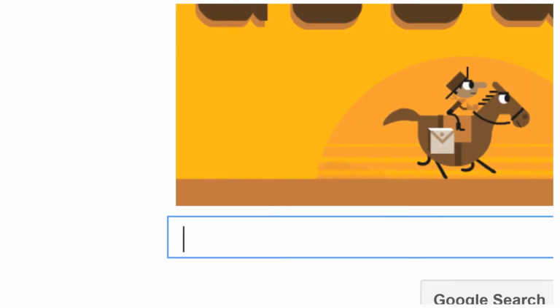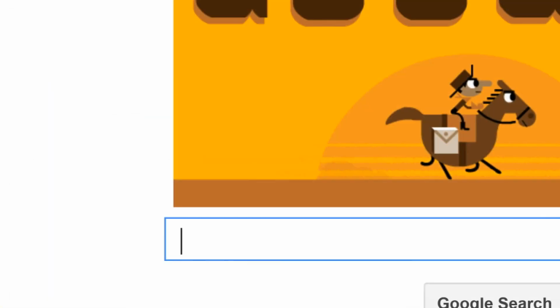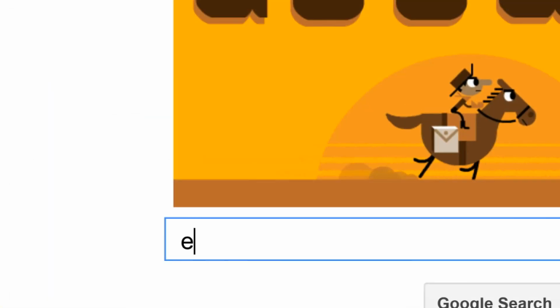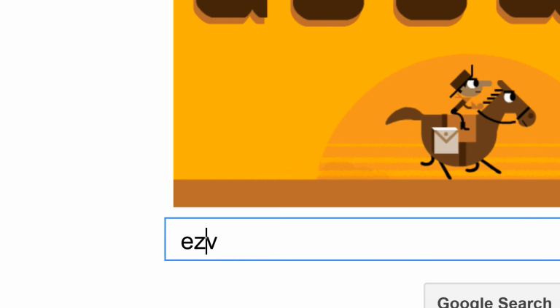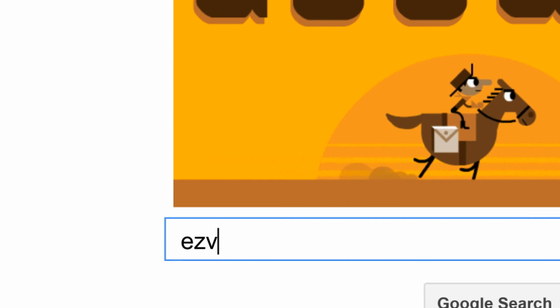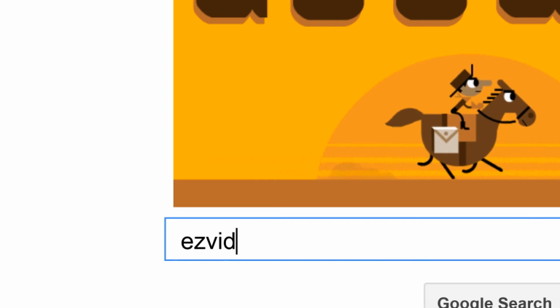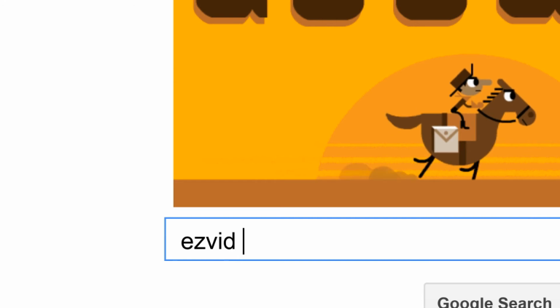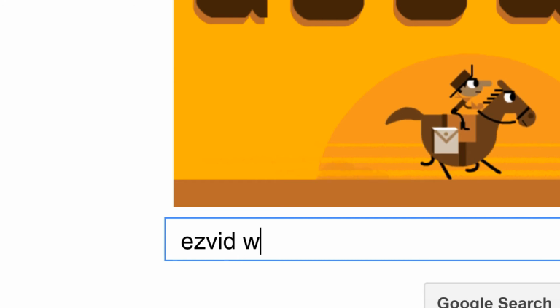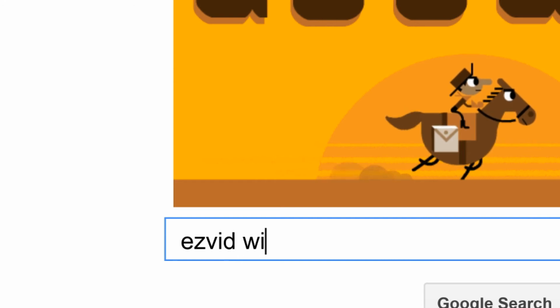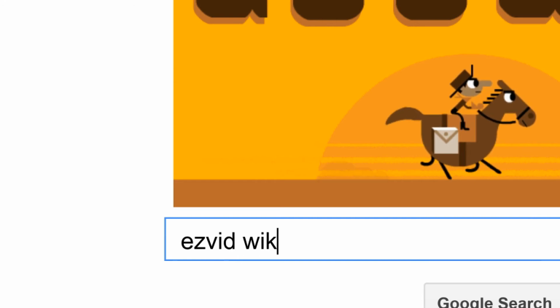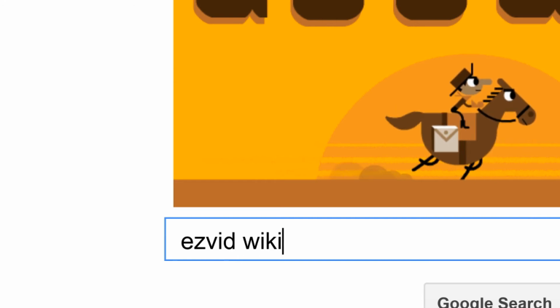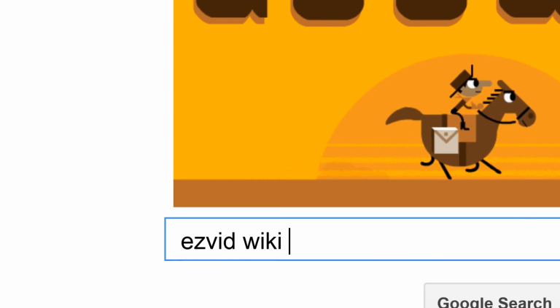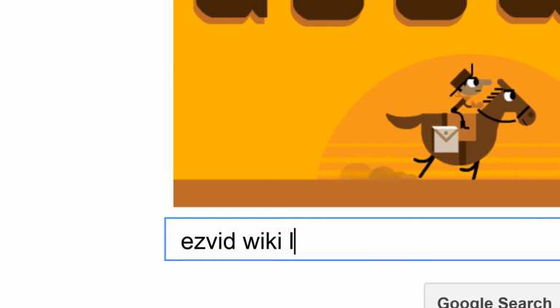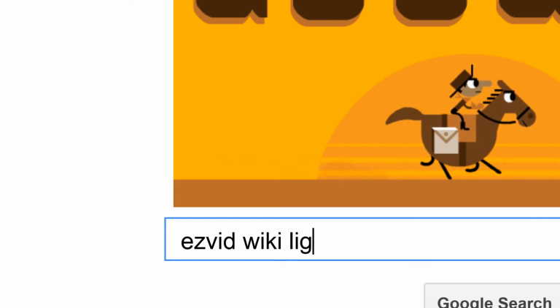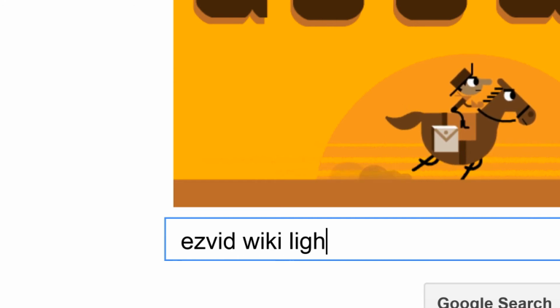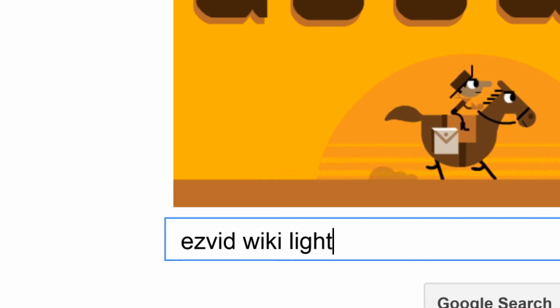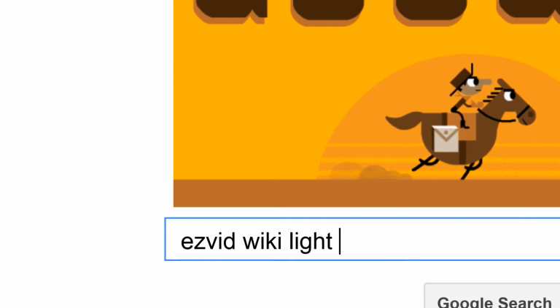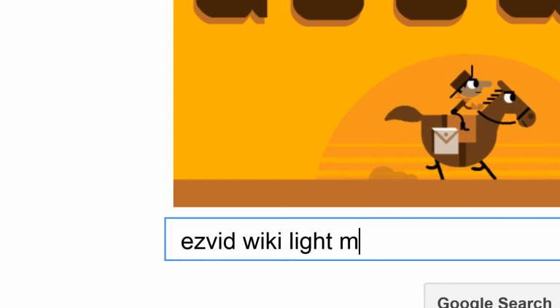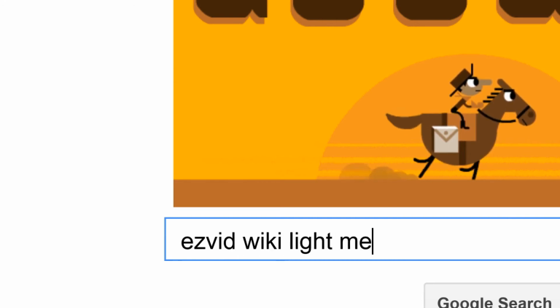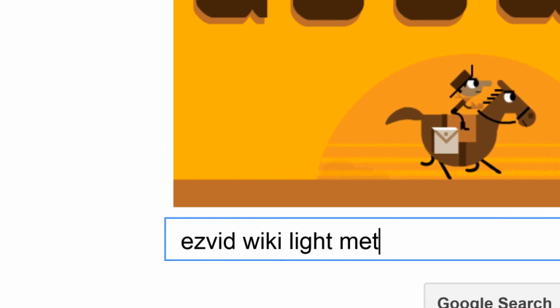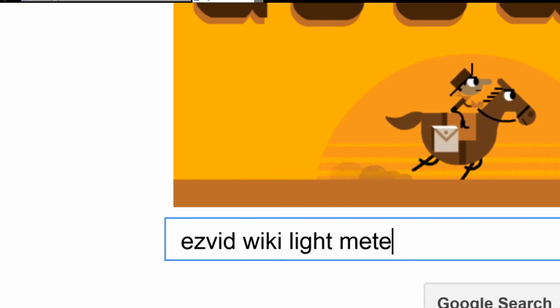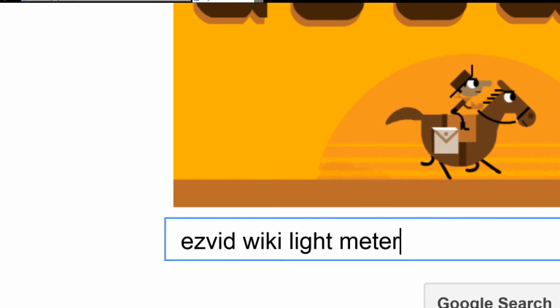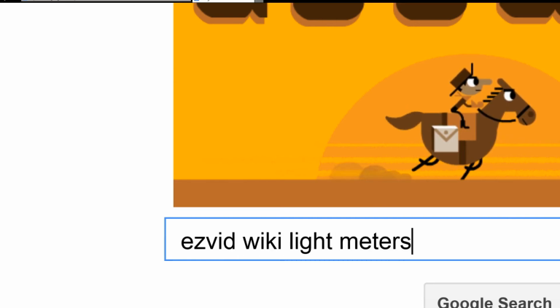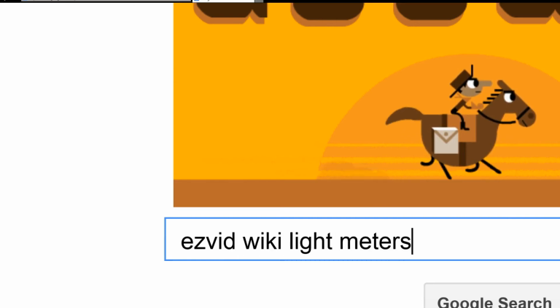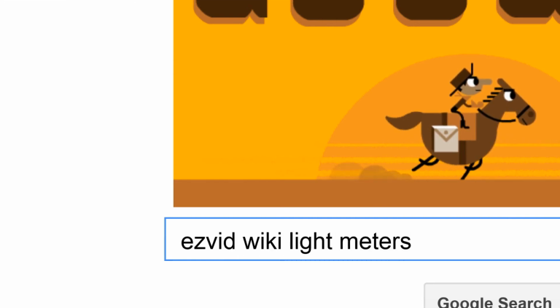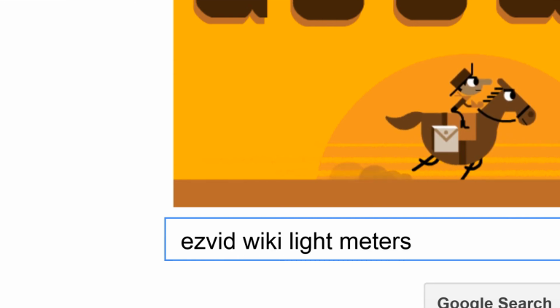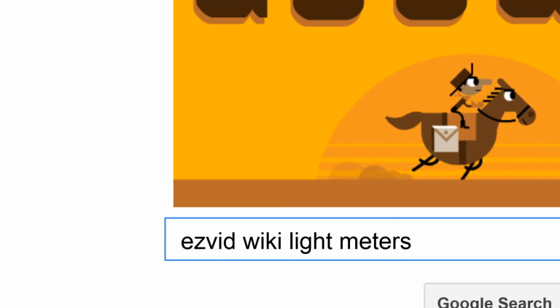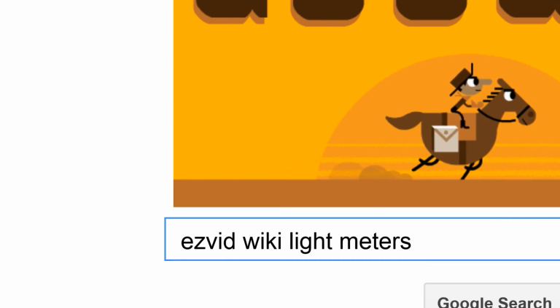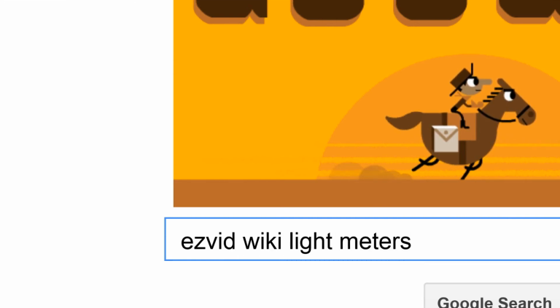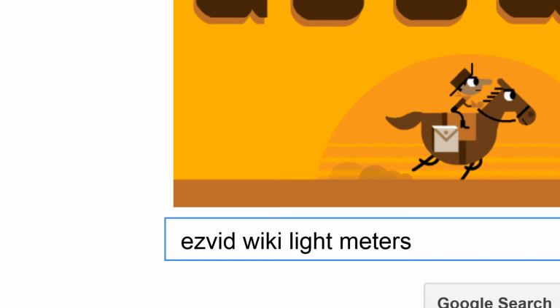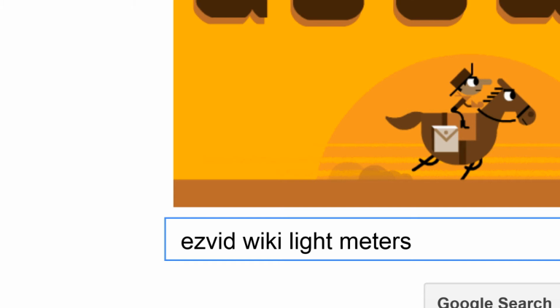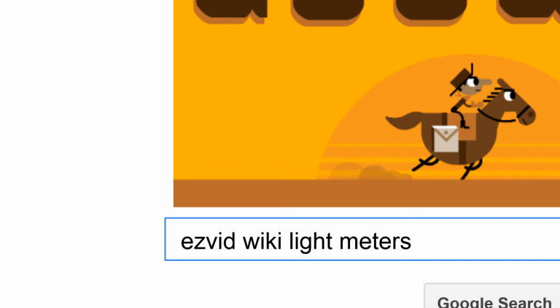To get links to all this stuff and add to this list, search for EasyVid Wiki light meters.